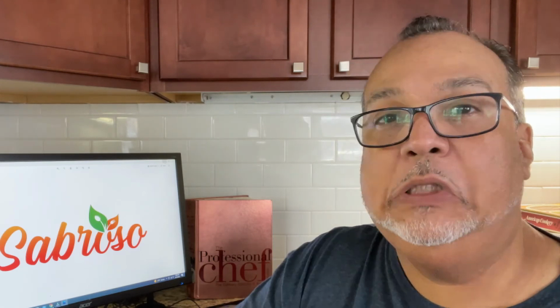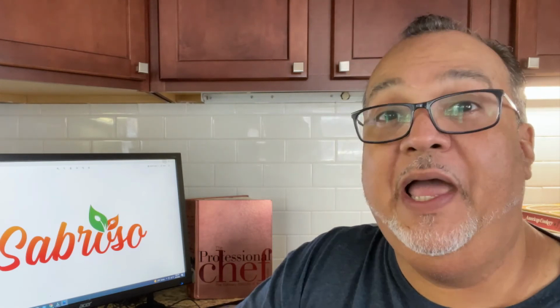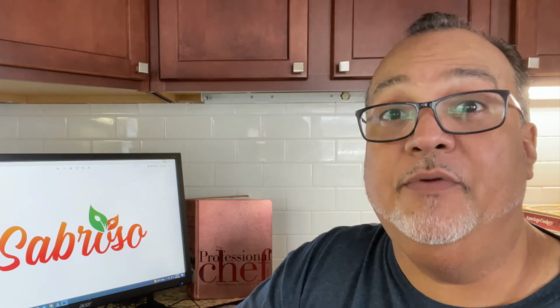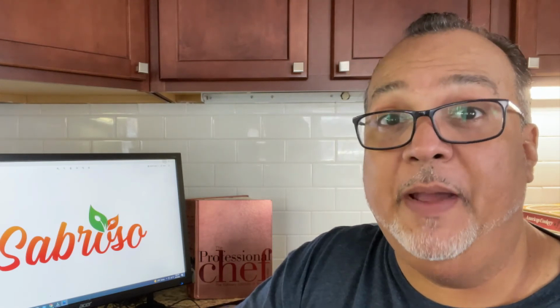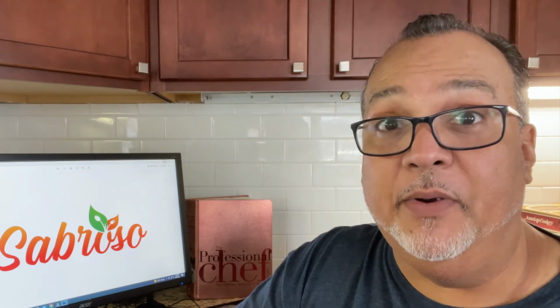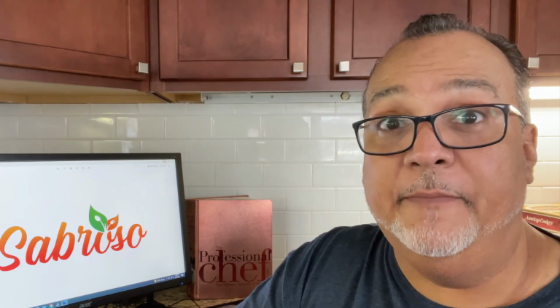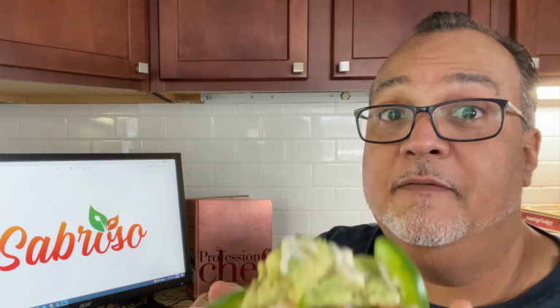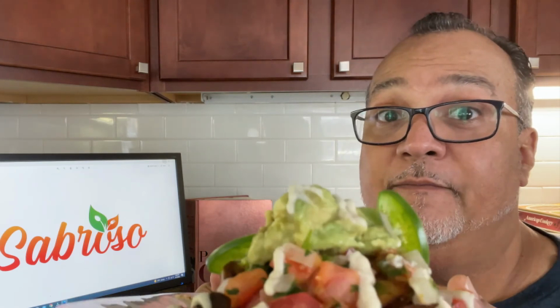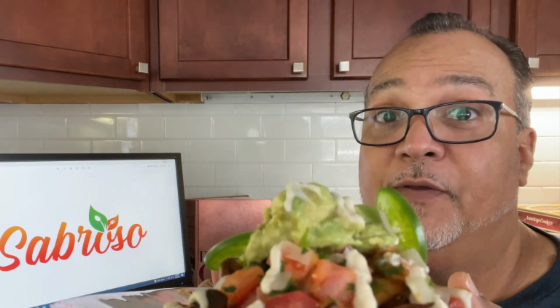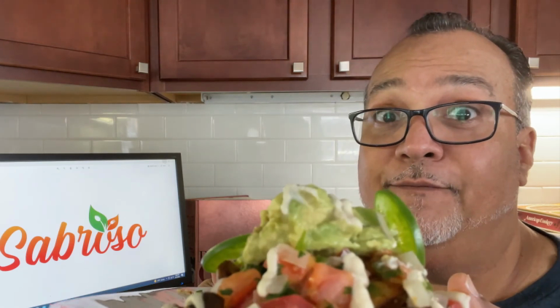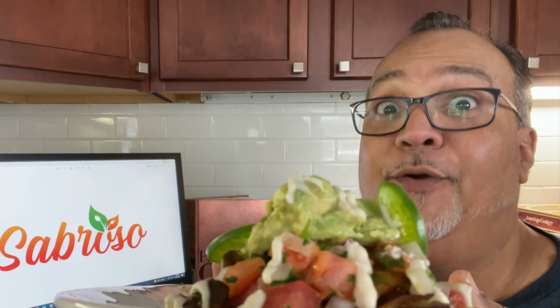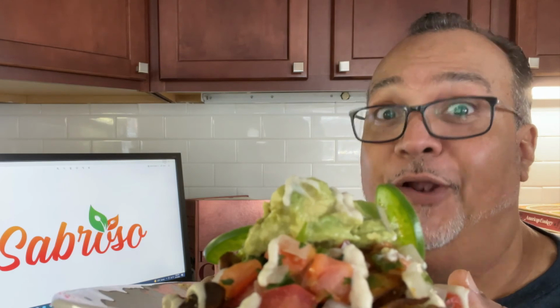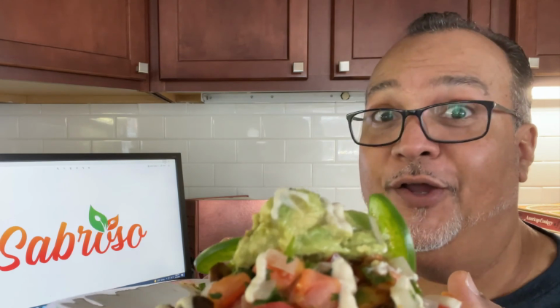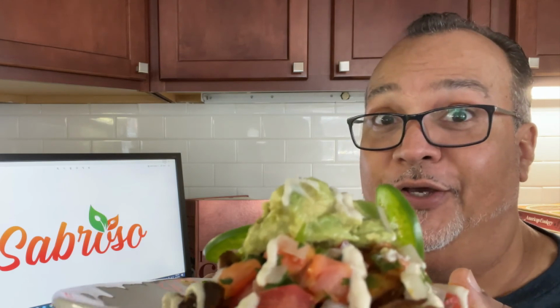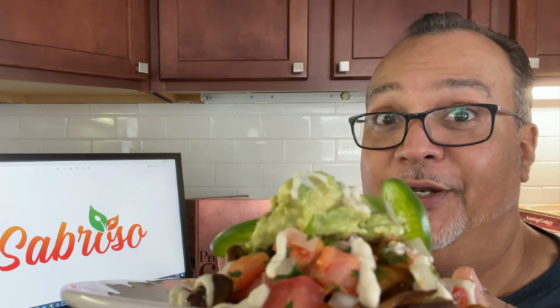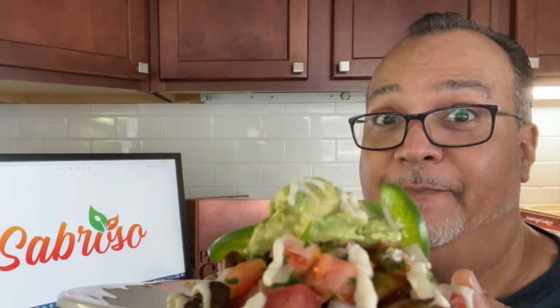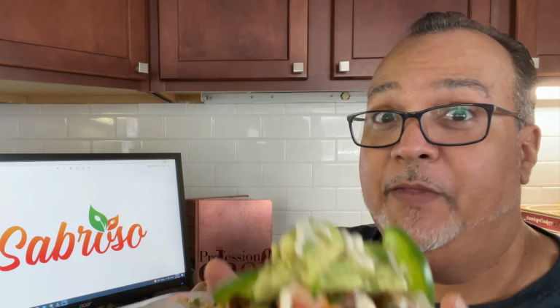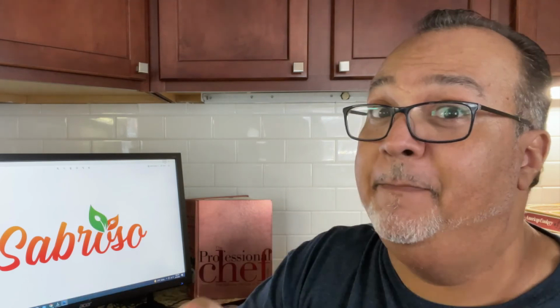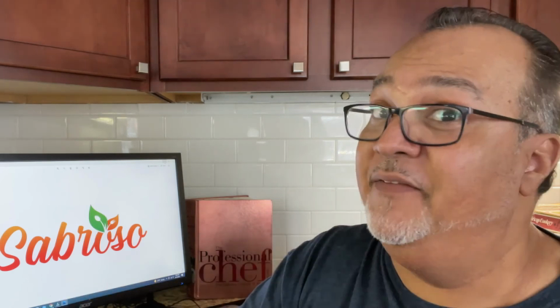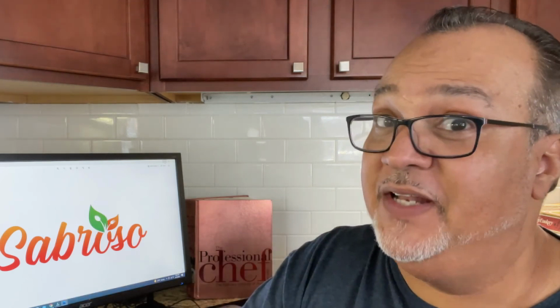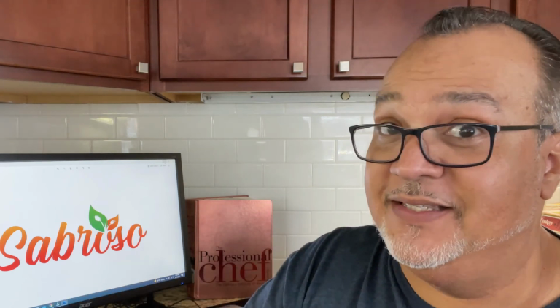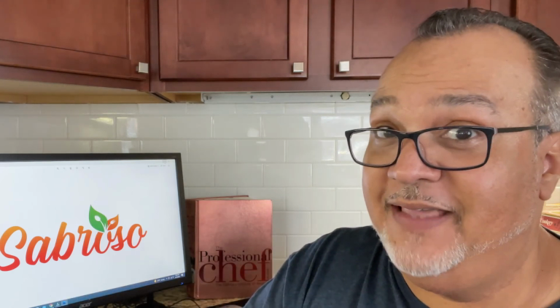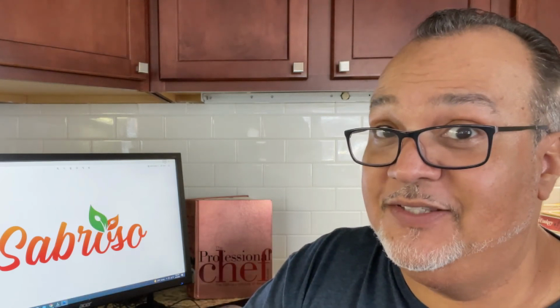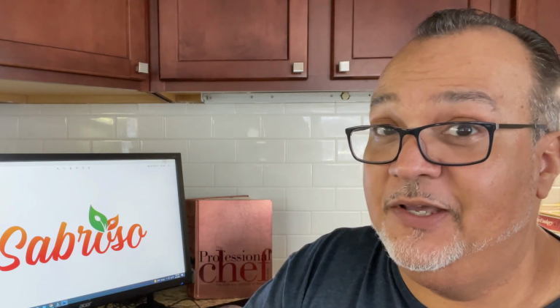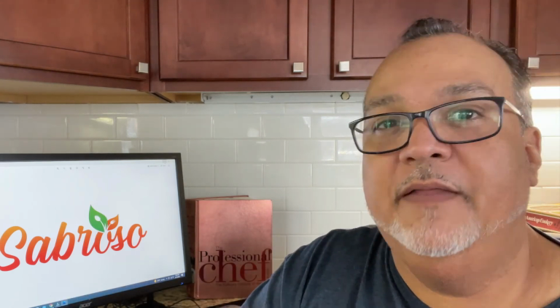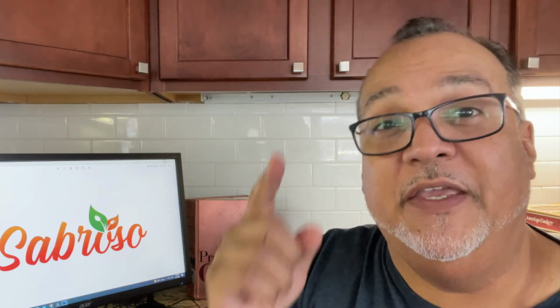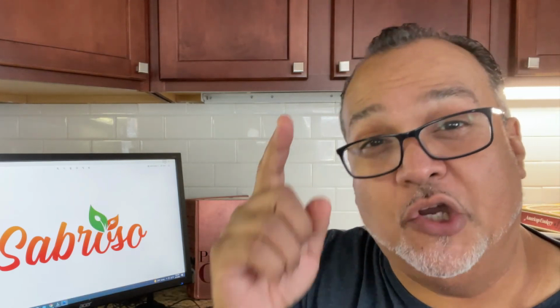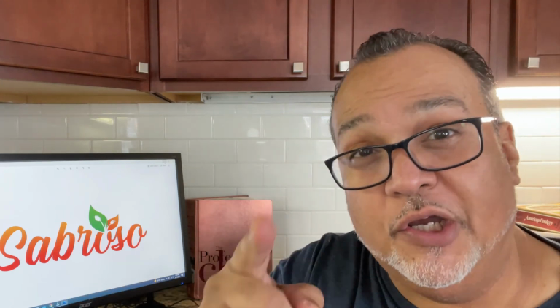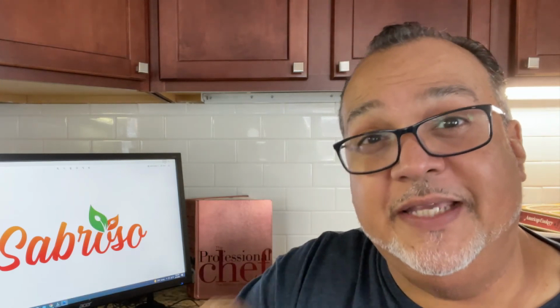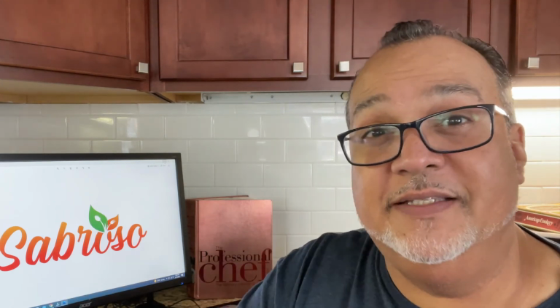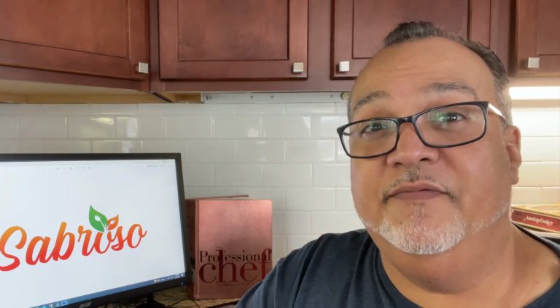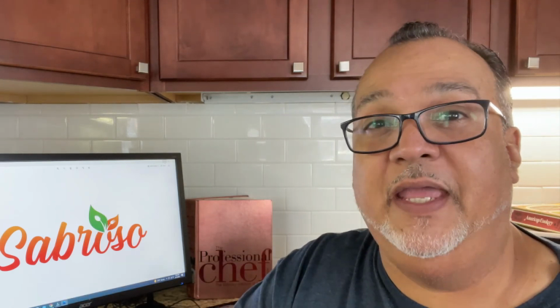And remember, food can look good, but if it doesn't taste good, then your cooking is in vain. So make it sabroso.